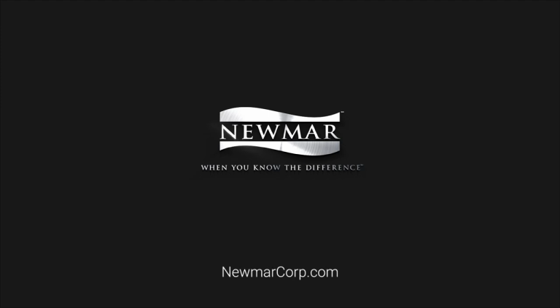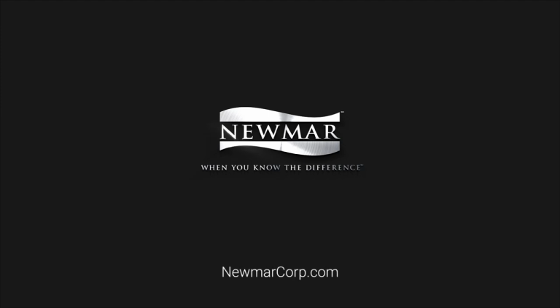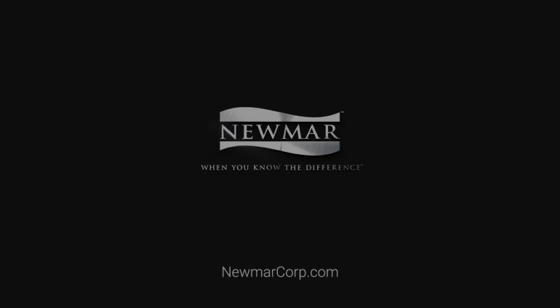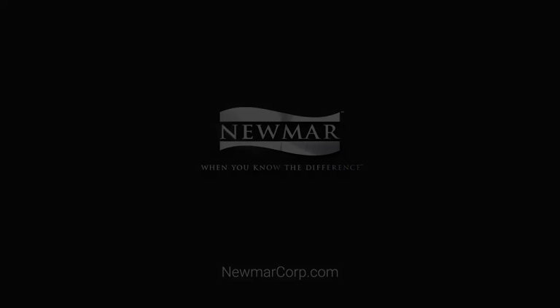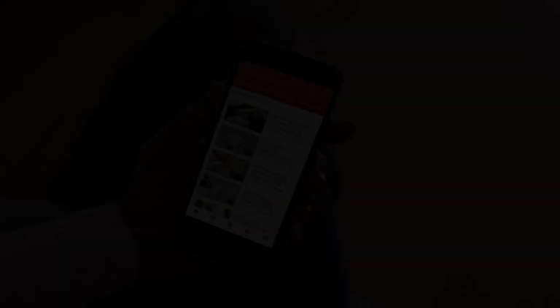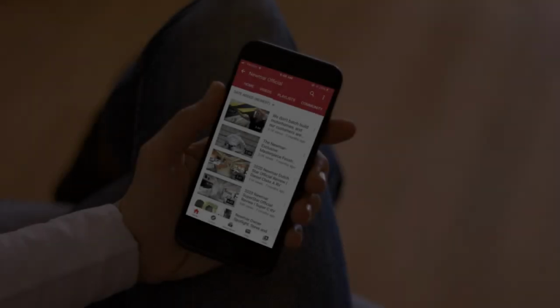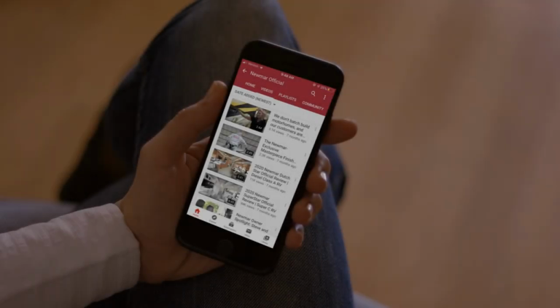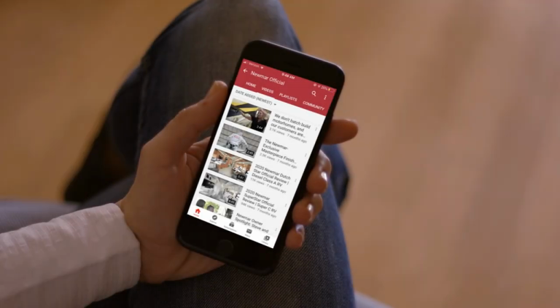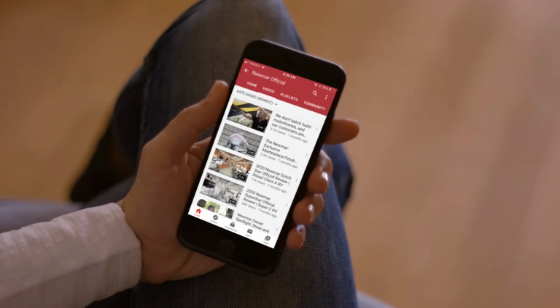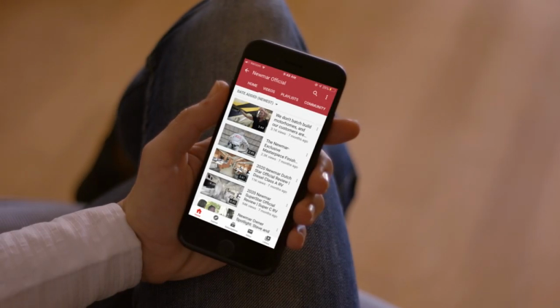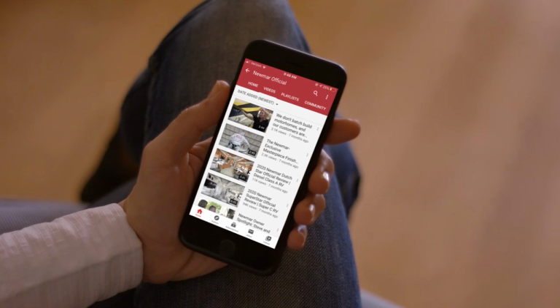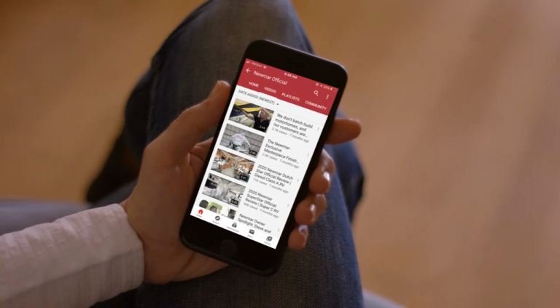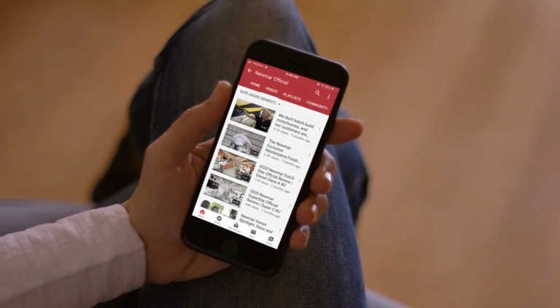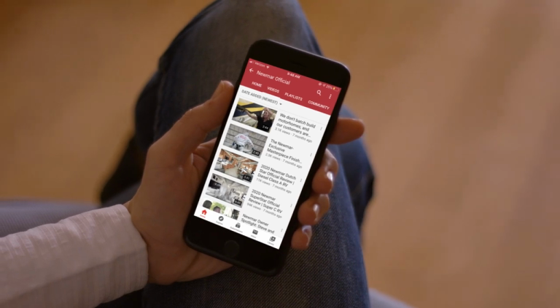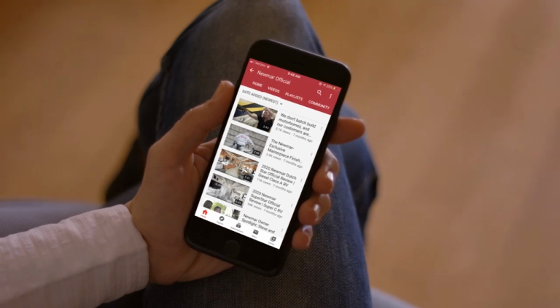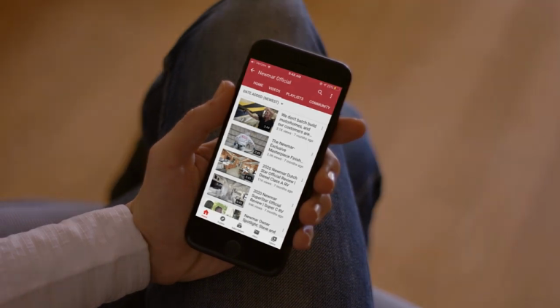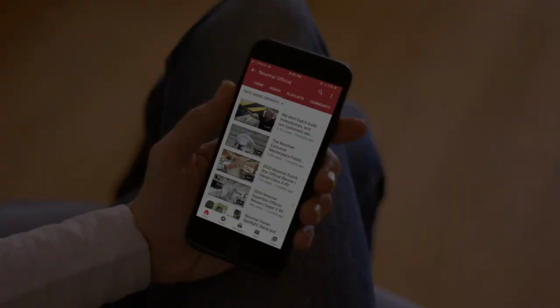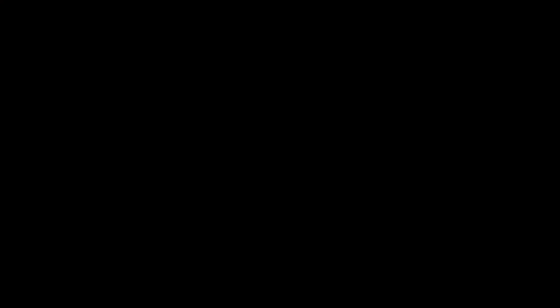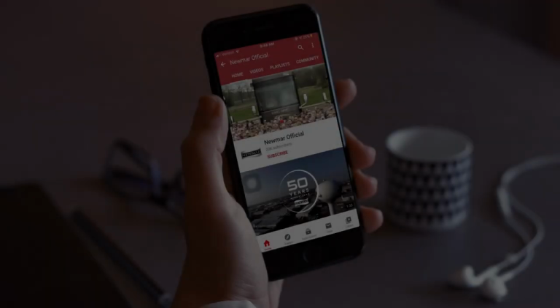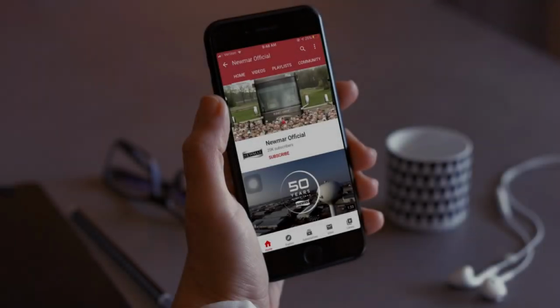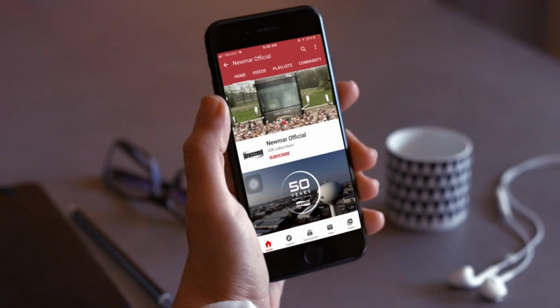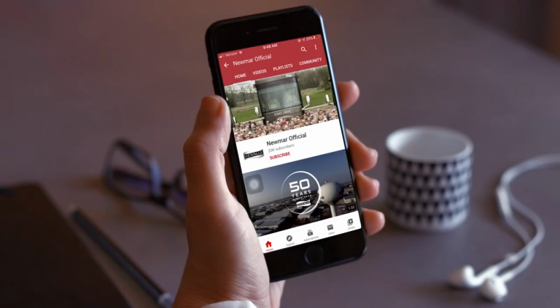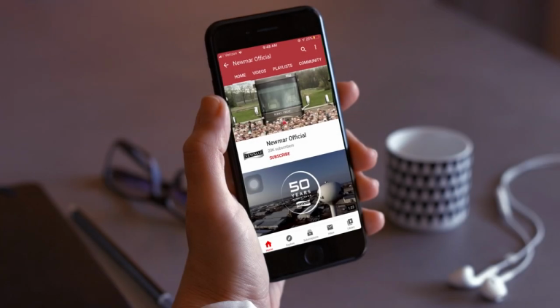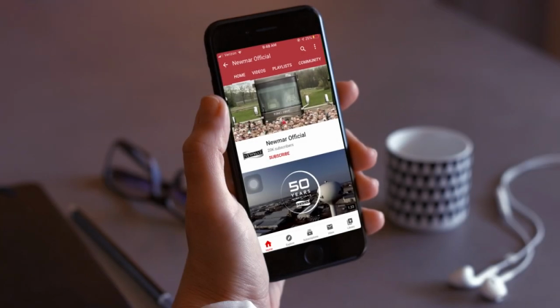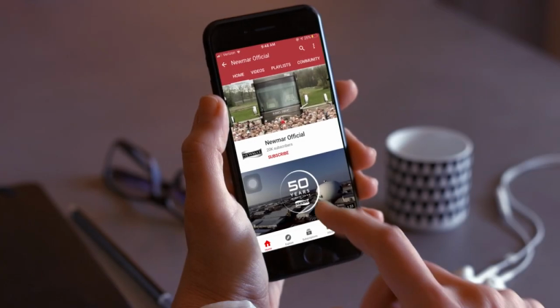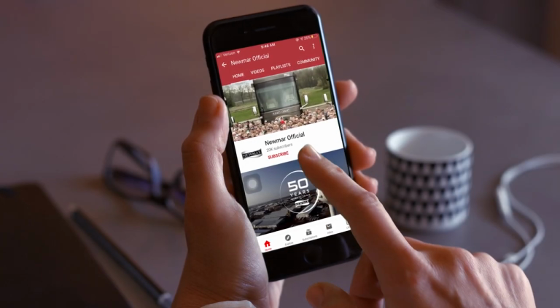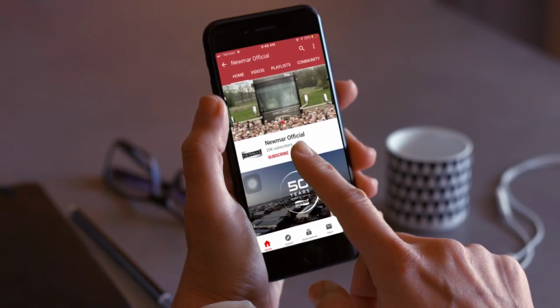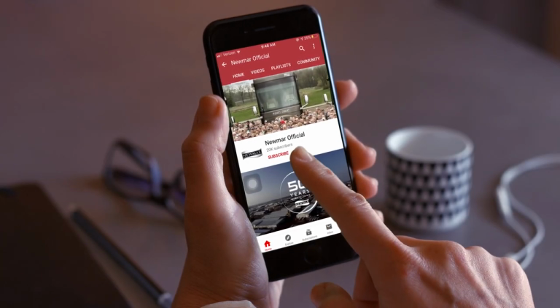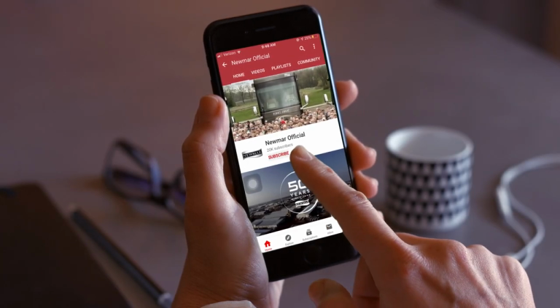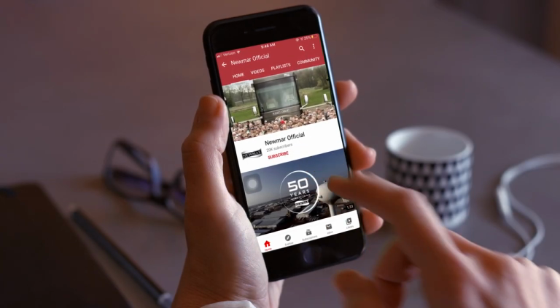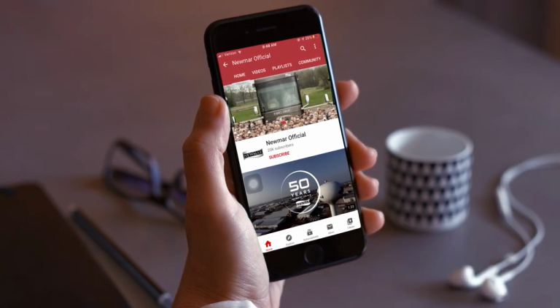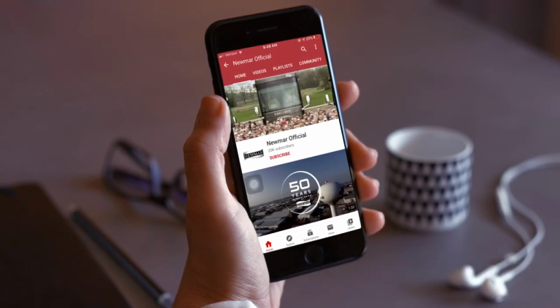You can be the first to know when we add new product videos by subscribing to our YouTube channel and turning on notifications. See you next time.